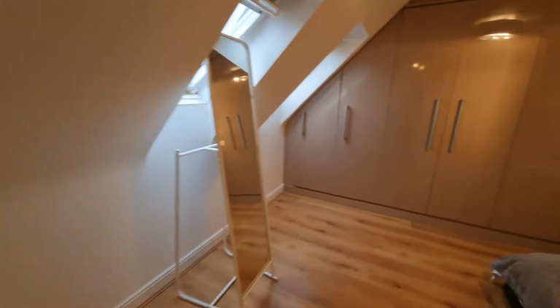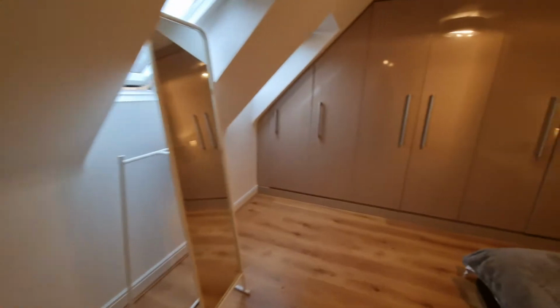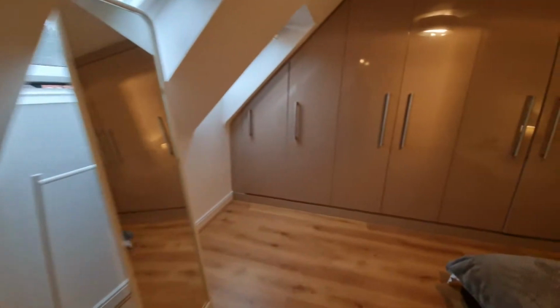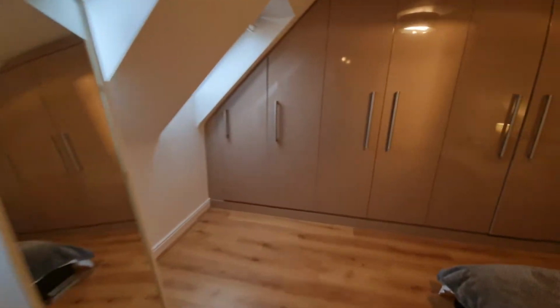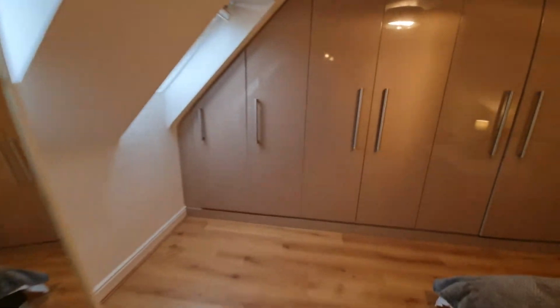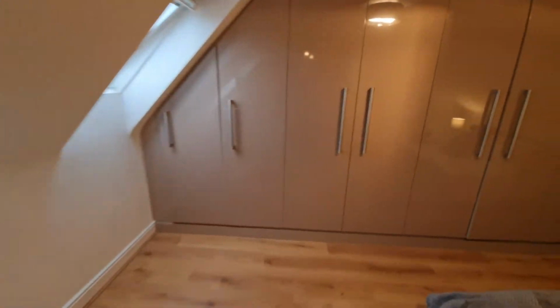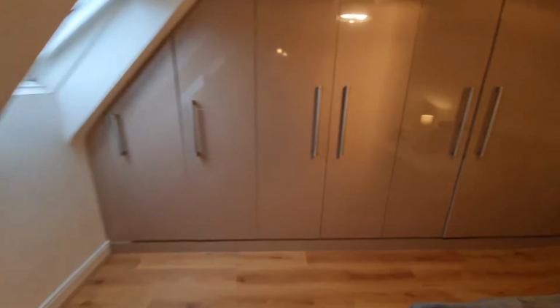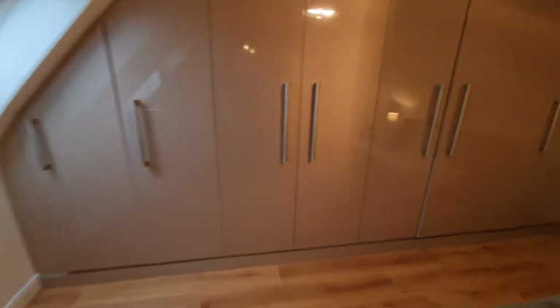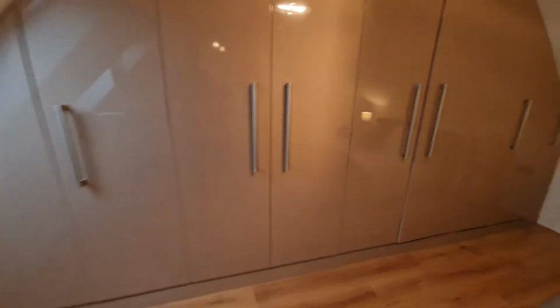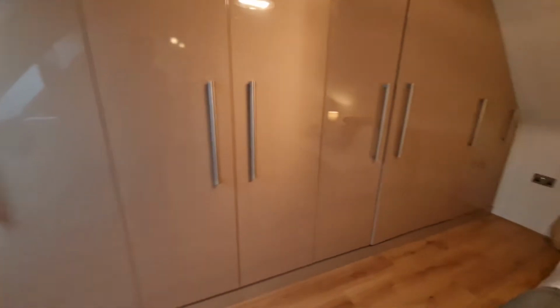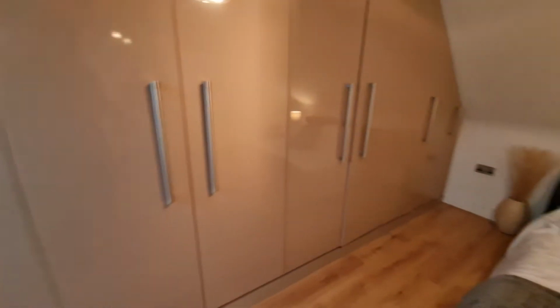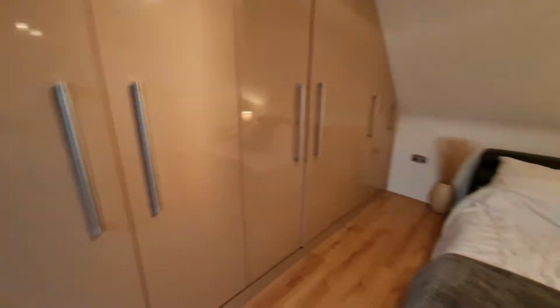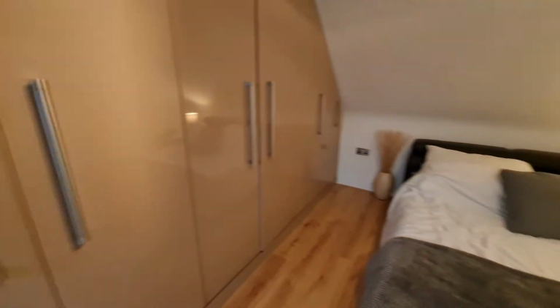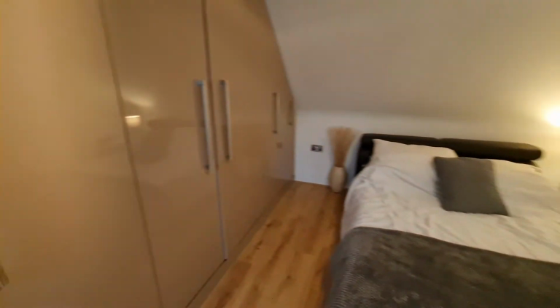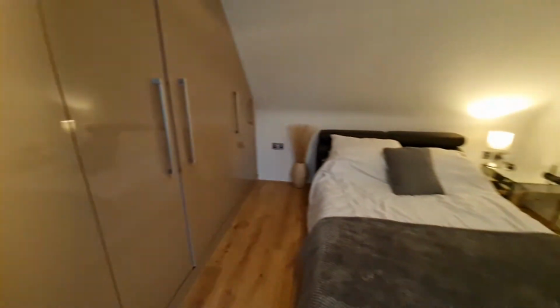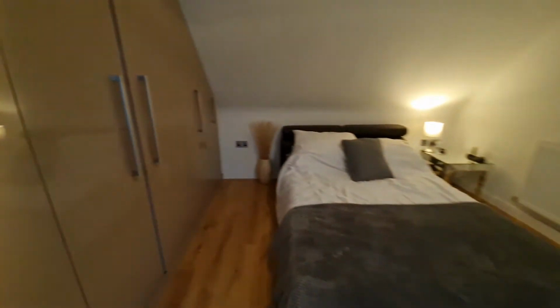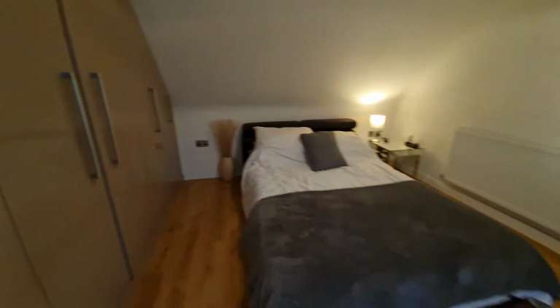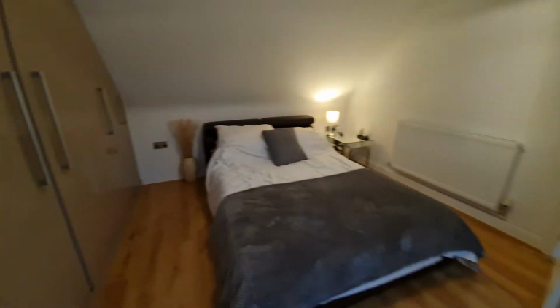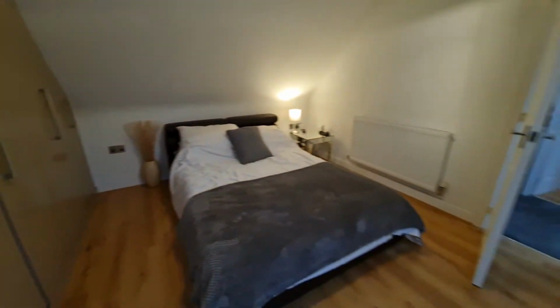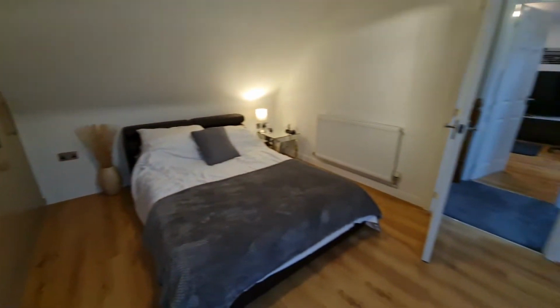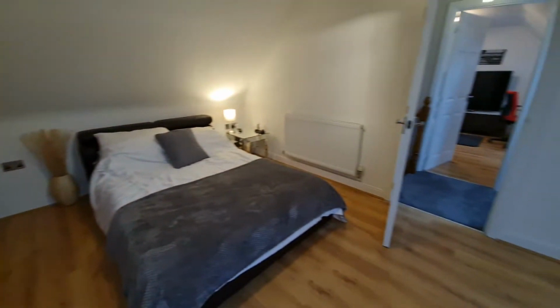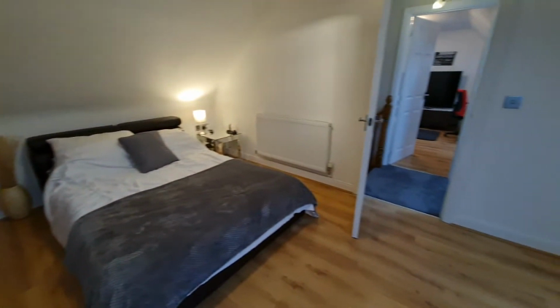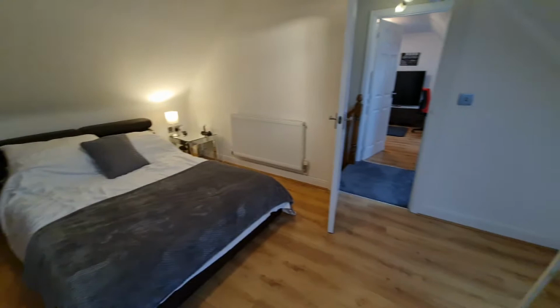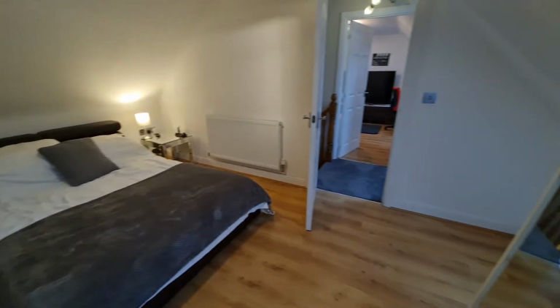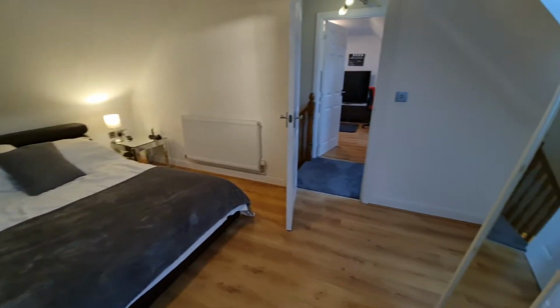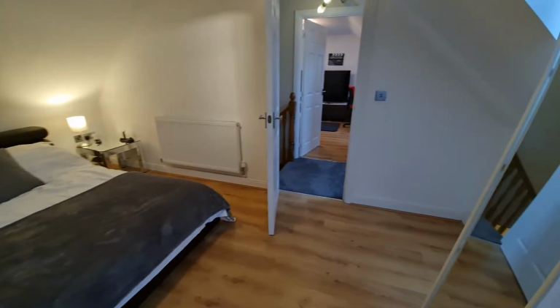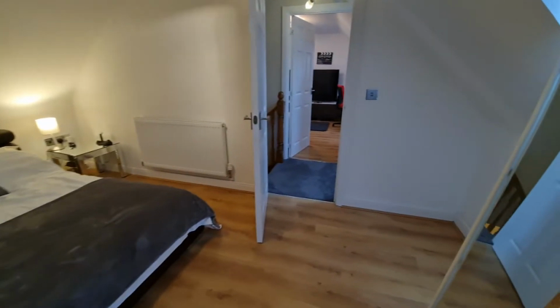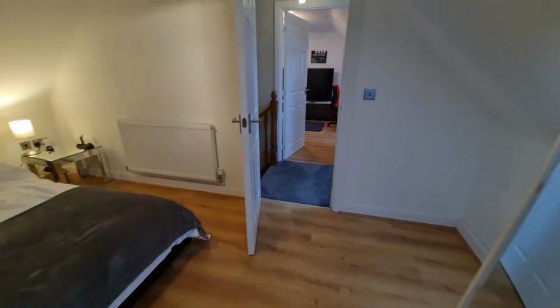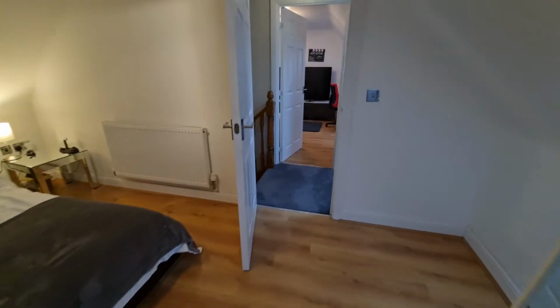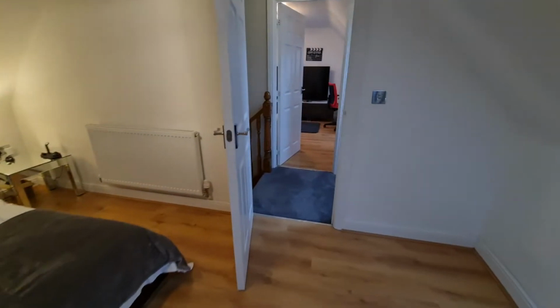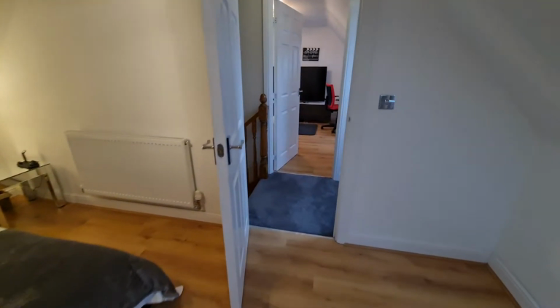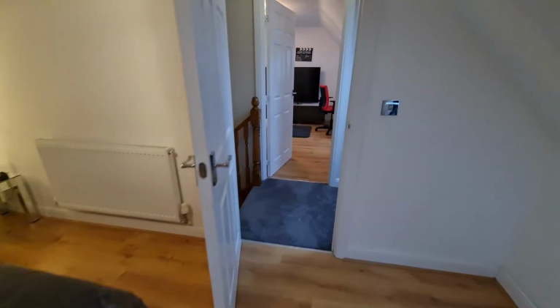As you move on to the second floor there are again two further good-sized bedrooms, and one of those bedrooms has also got fitted wardrobes.